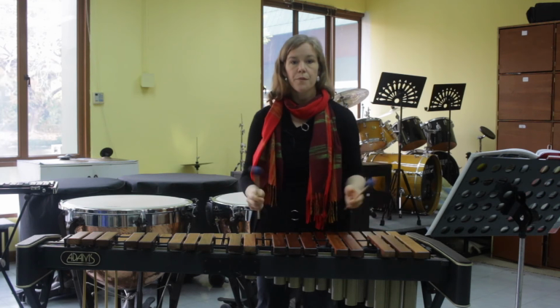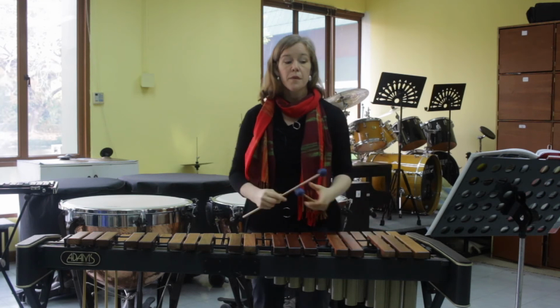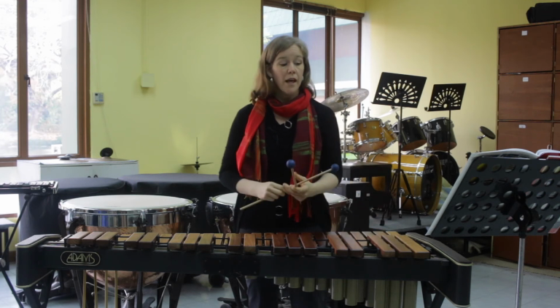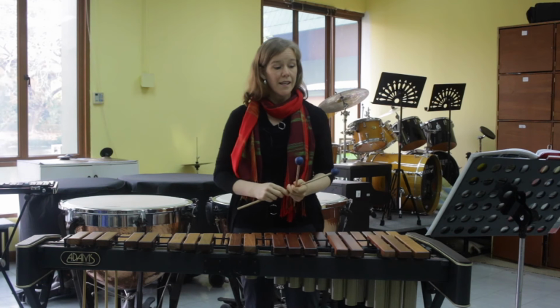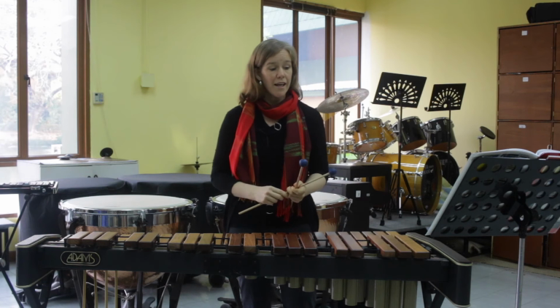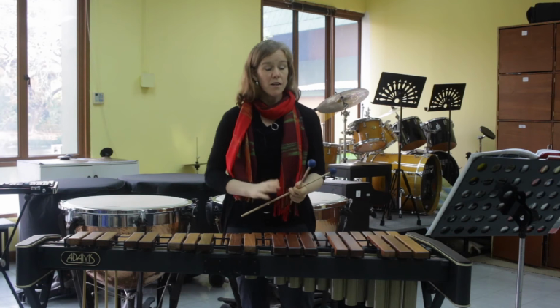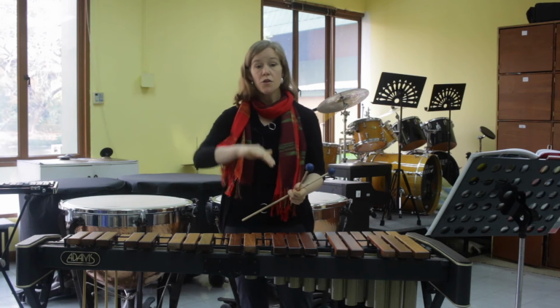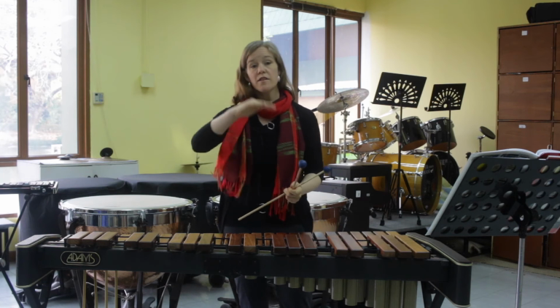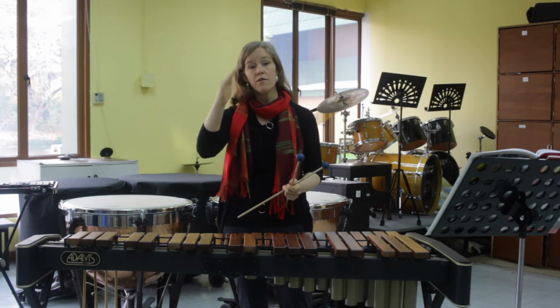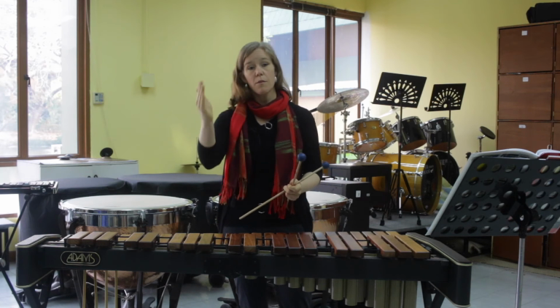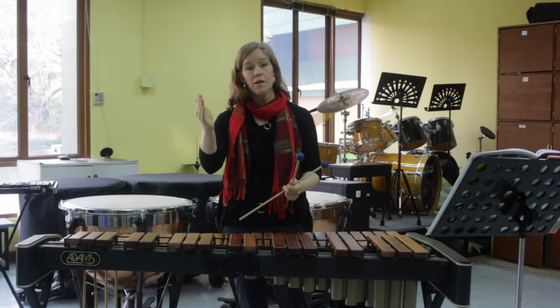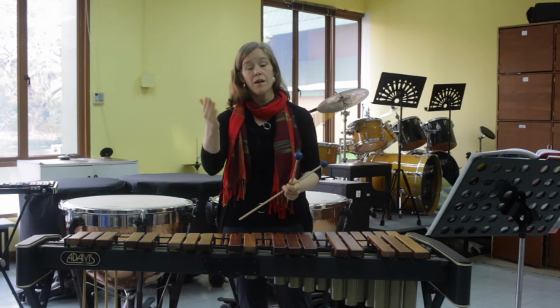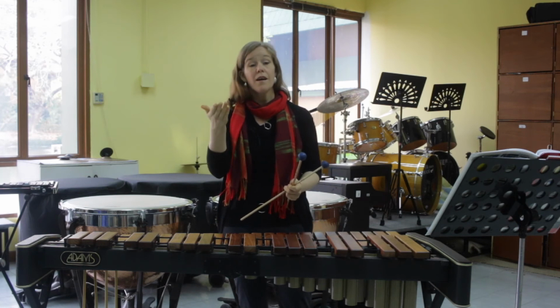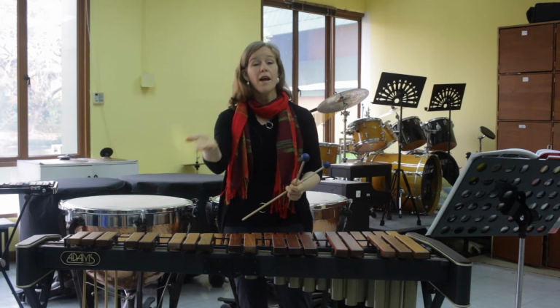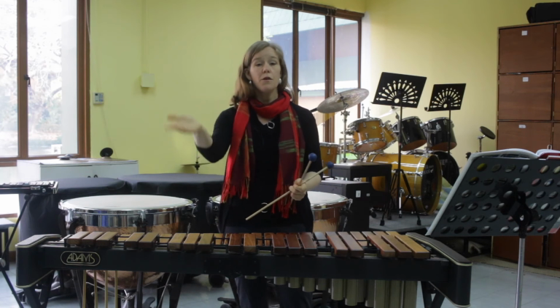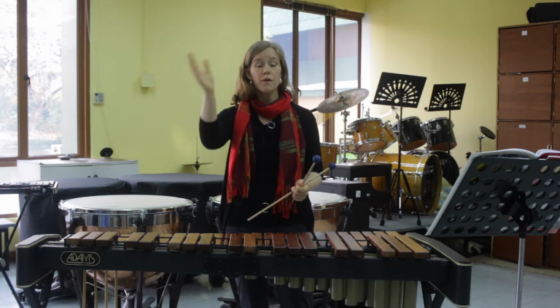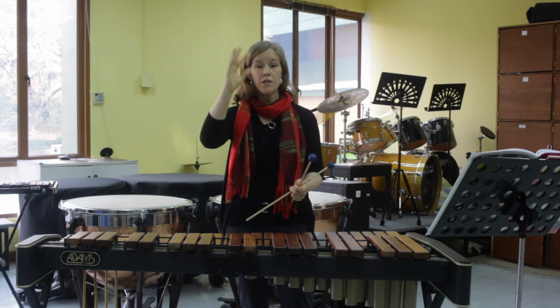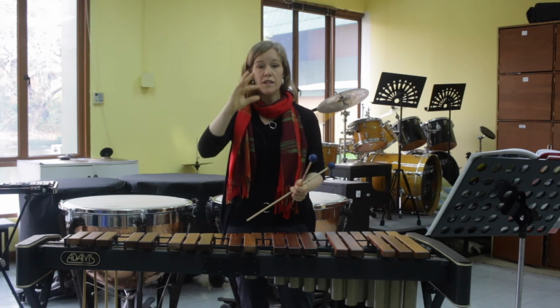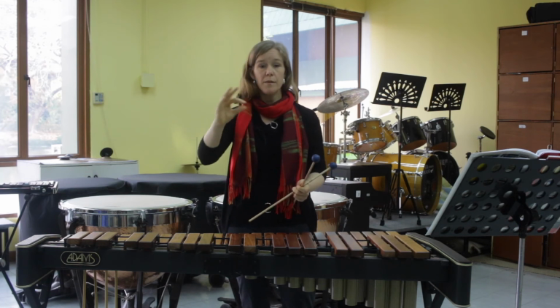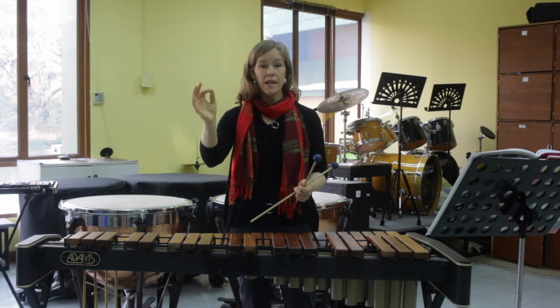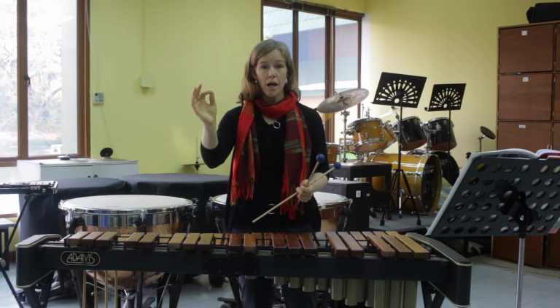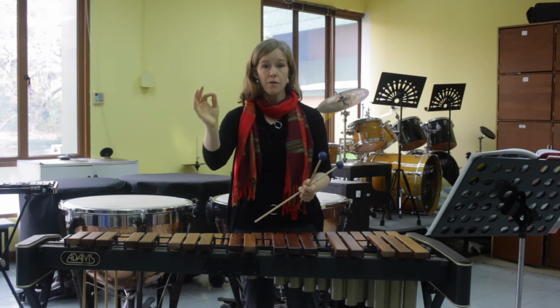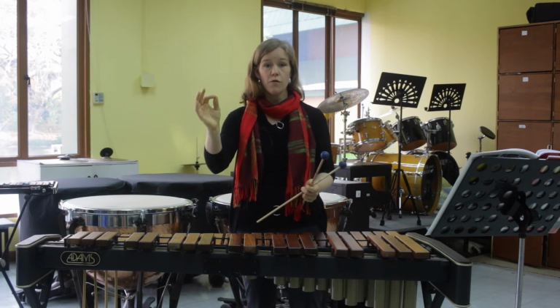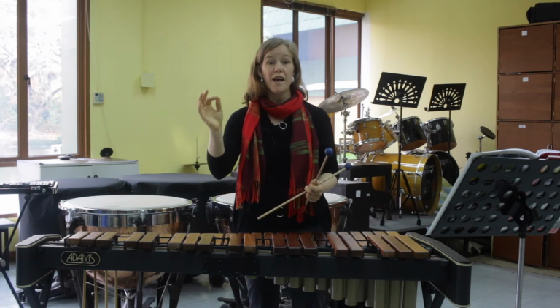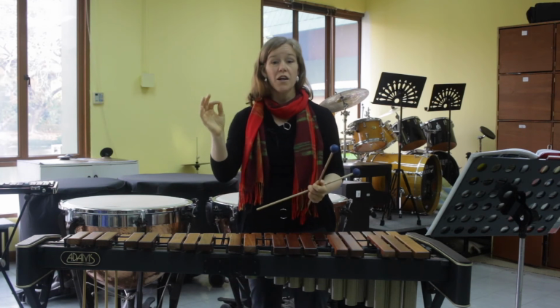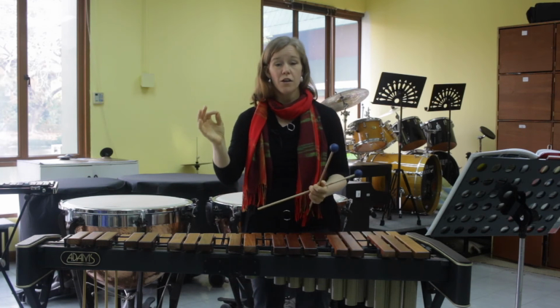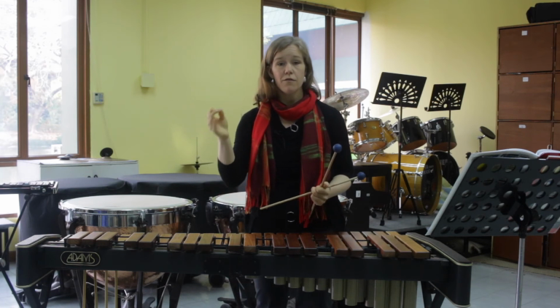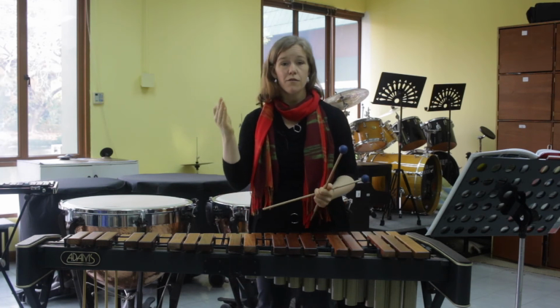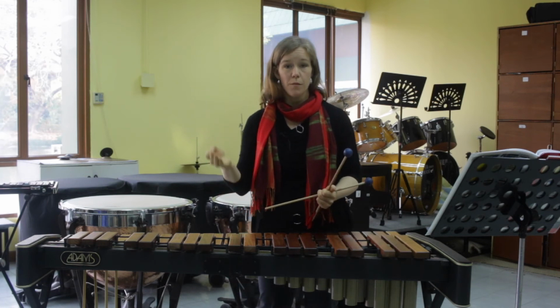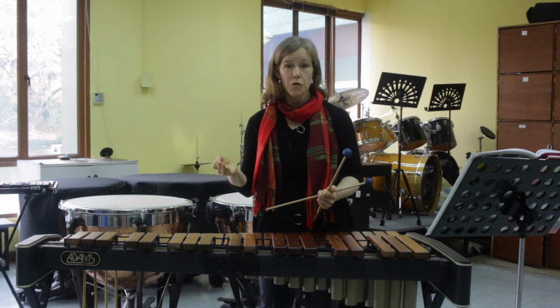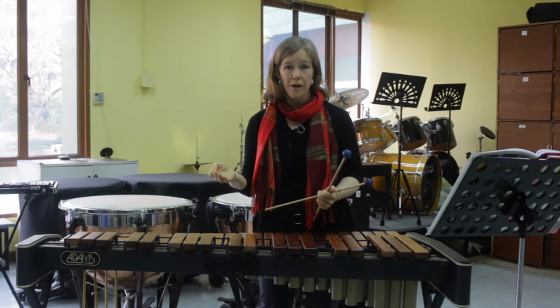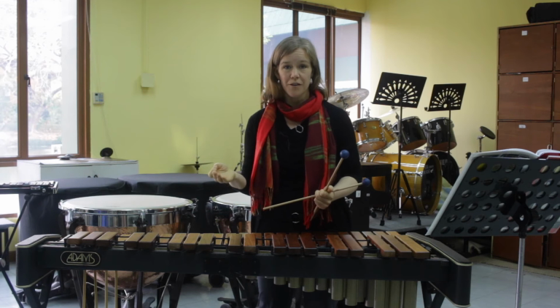And again there's that fermata, and you really do need to be looking up for that cutoff from your director.